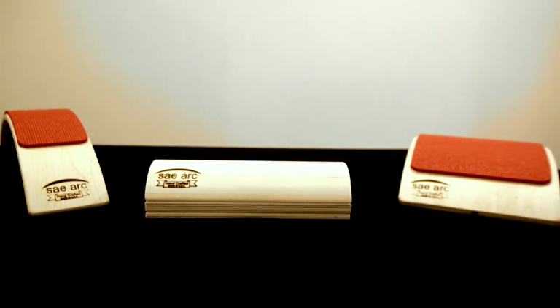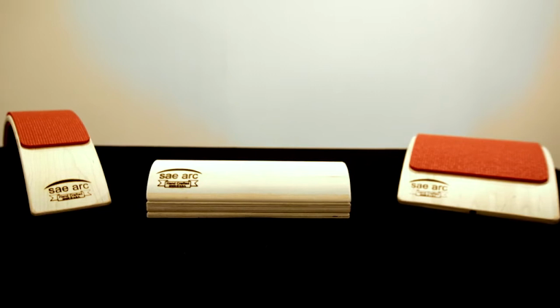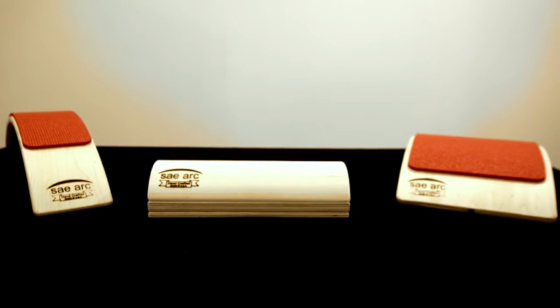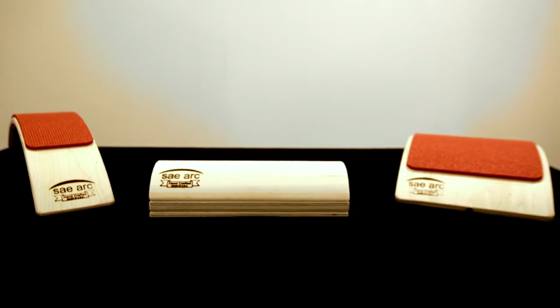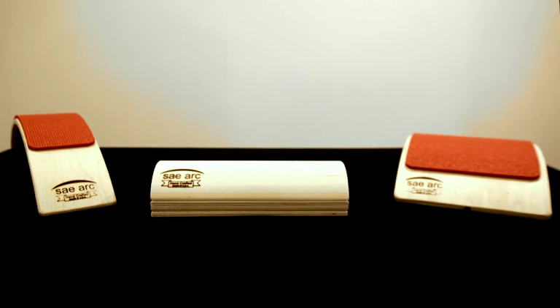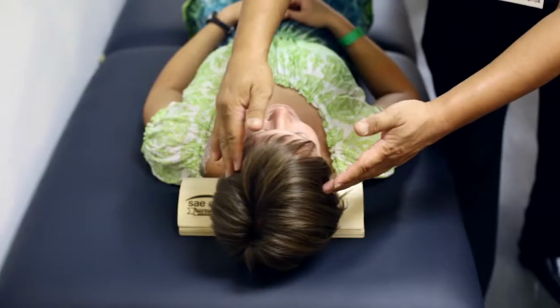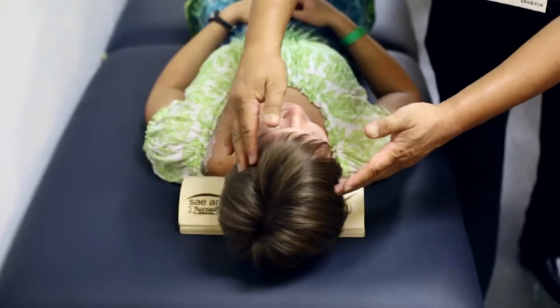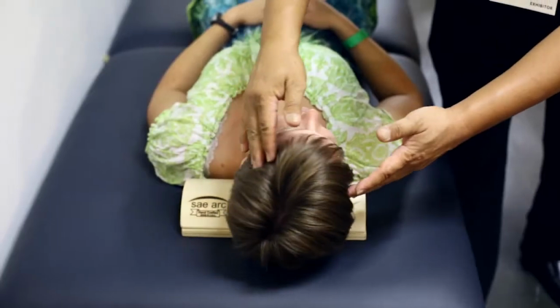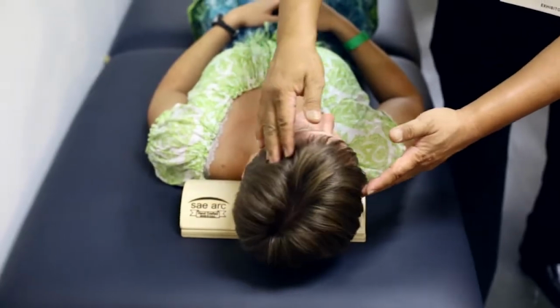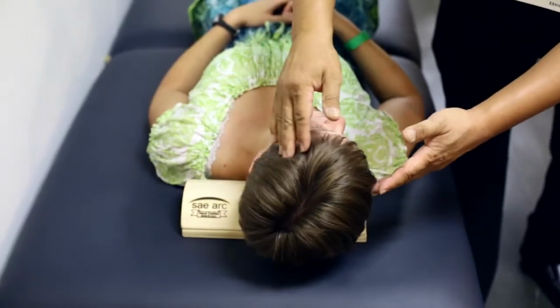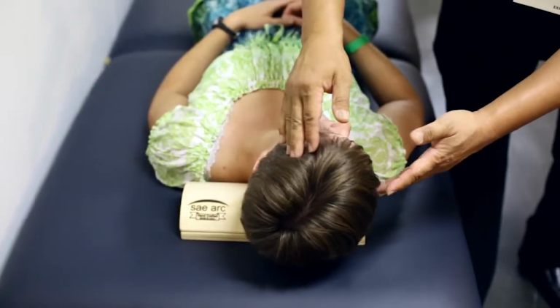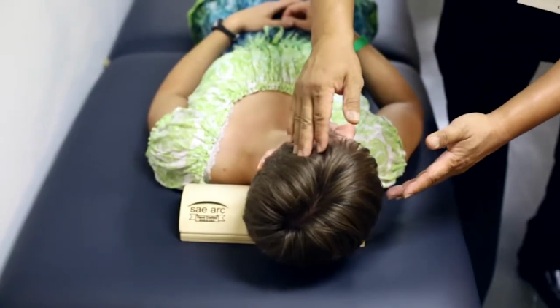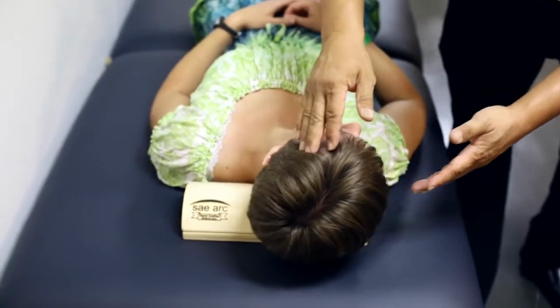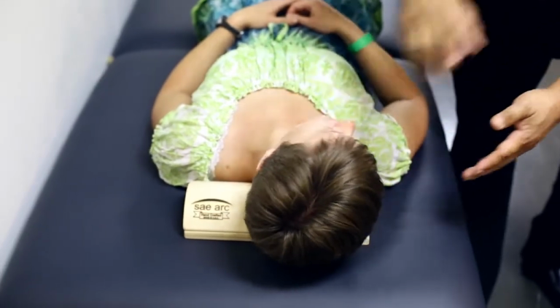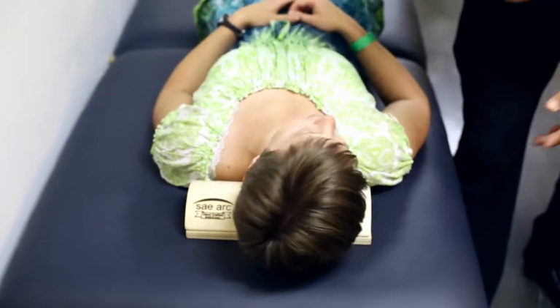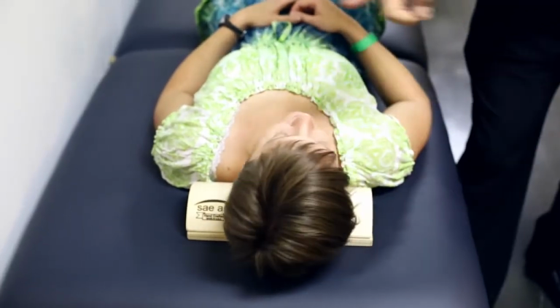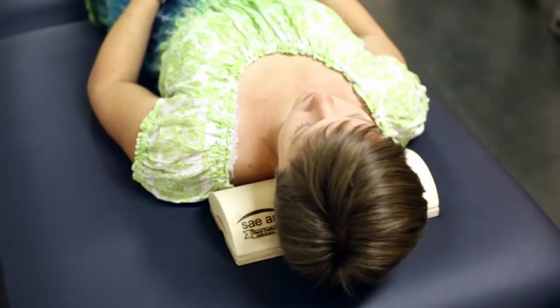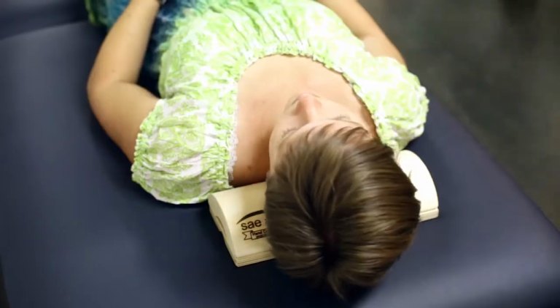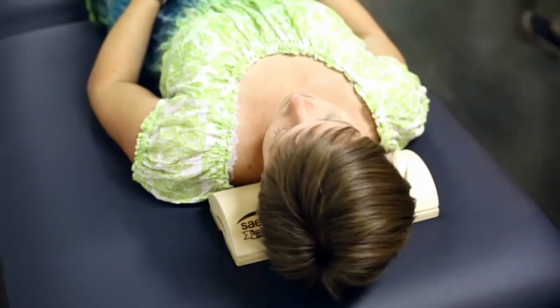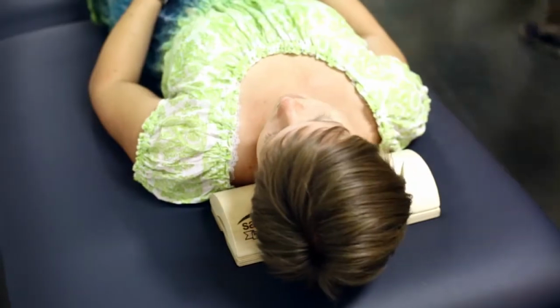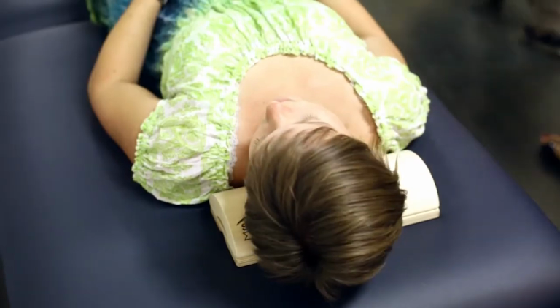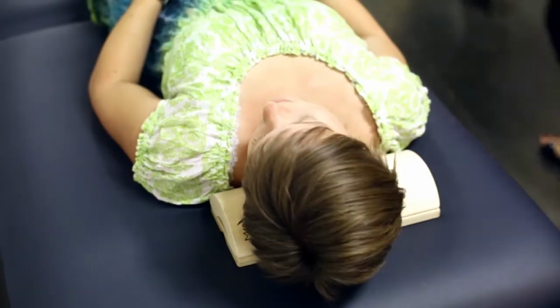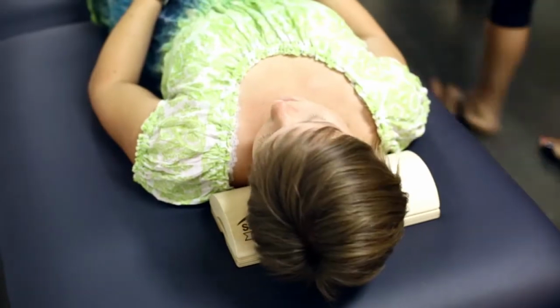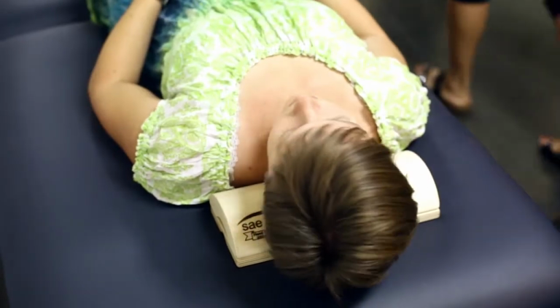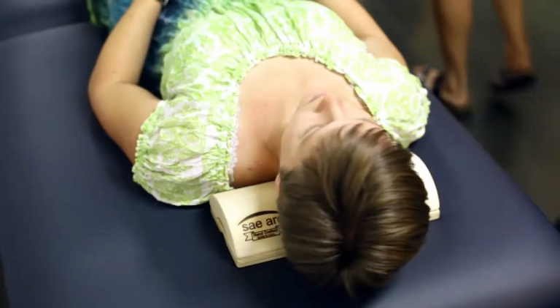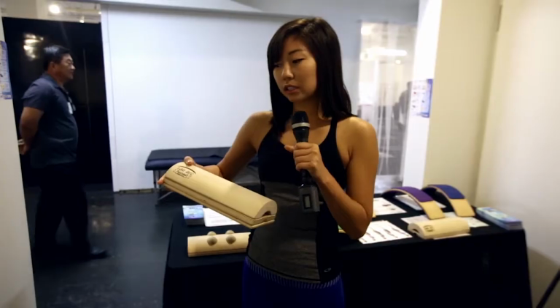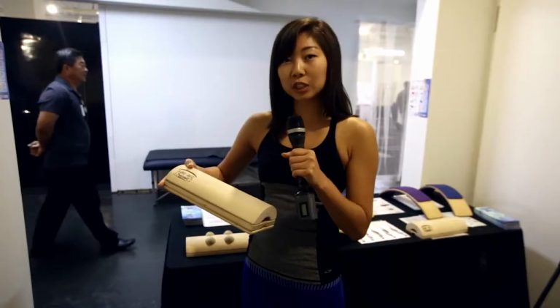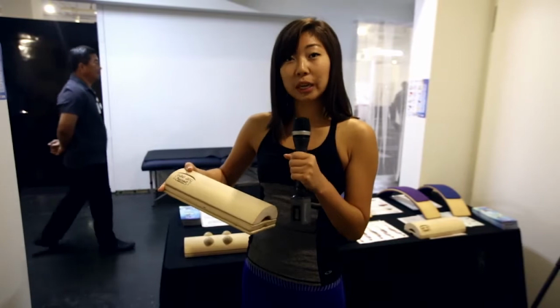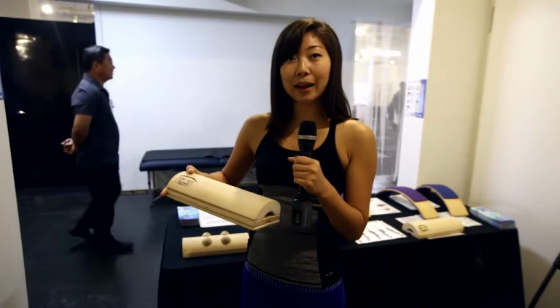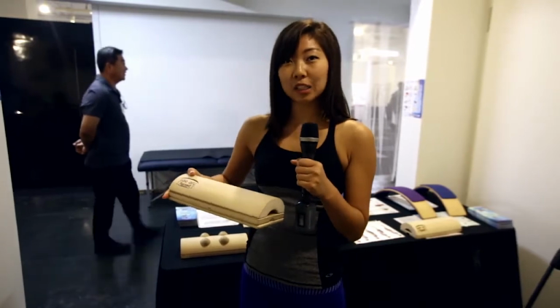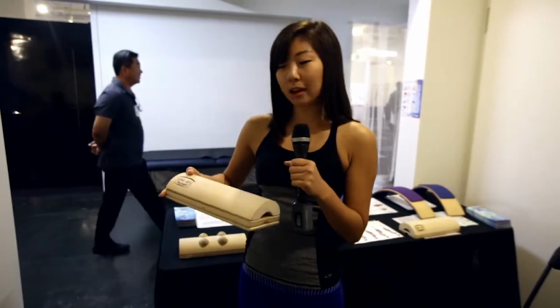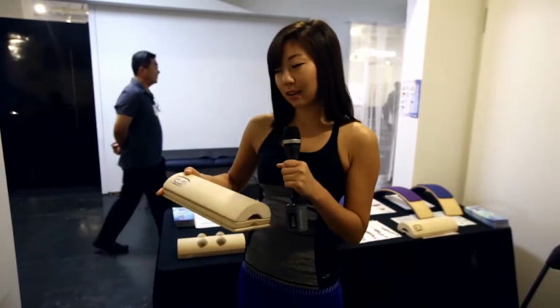This is the wooden pillow. This is working on neck circulation and bringing that C-shape back to your neck.